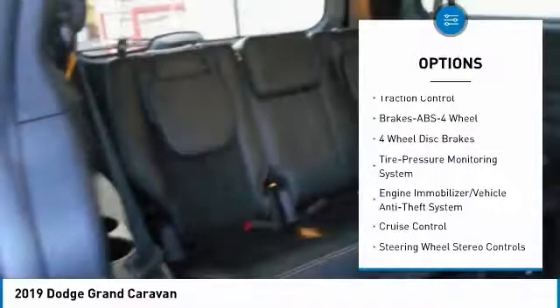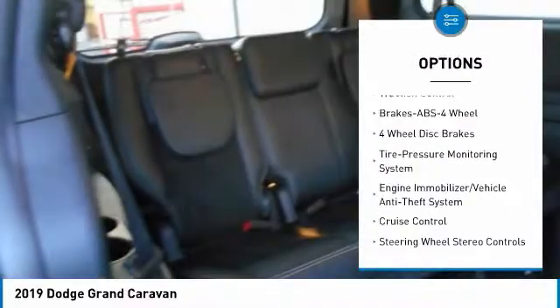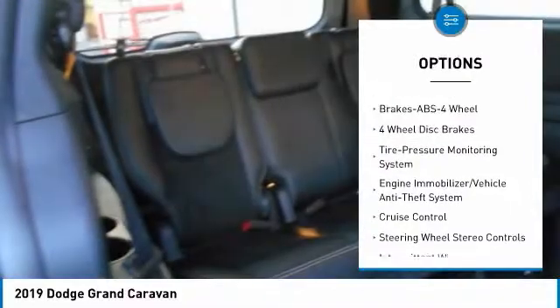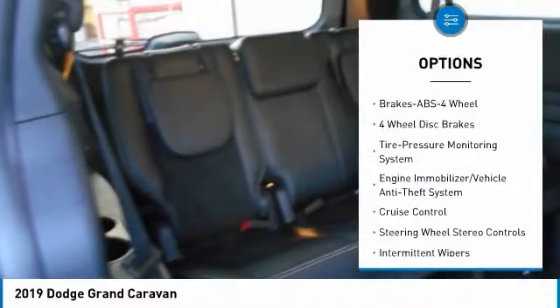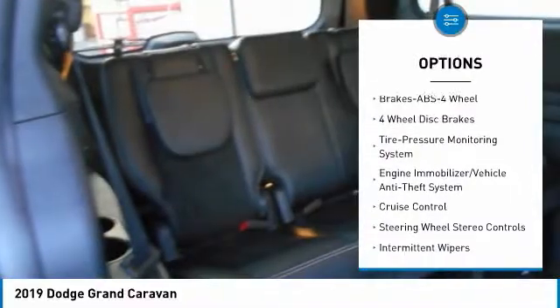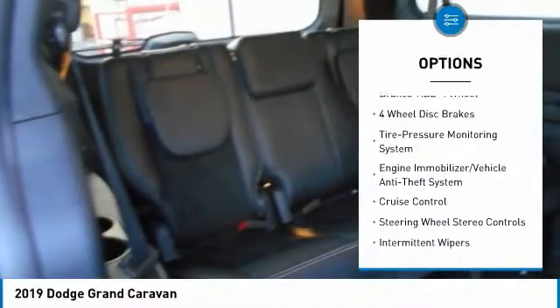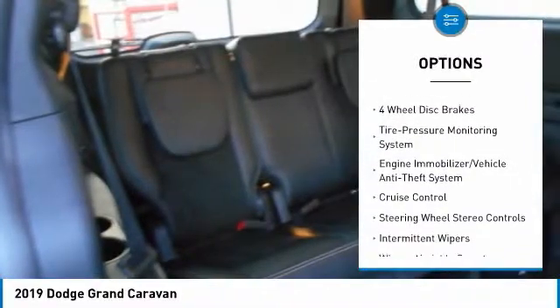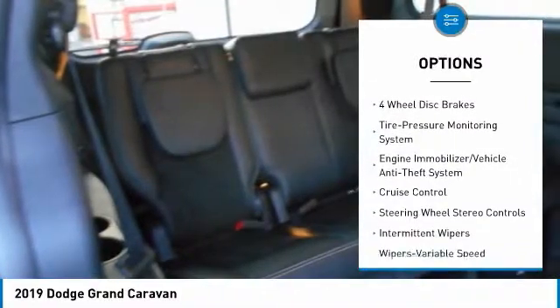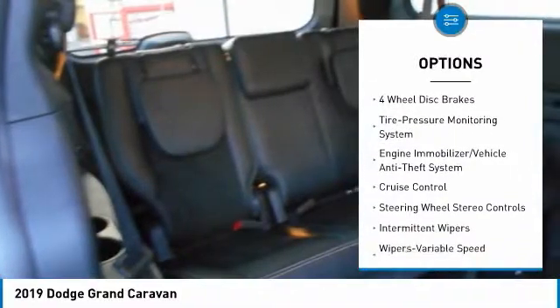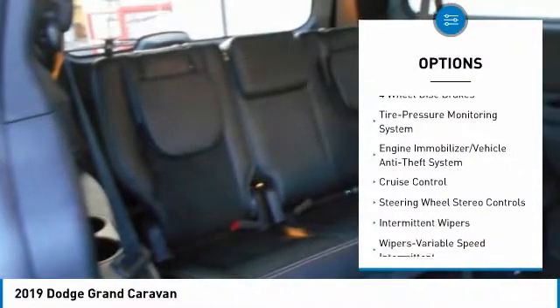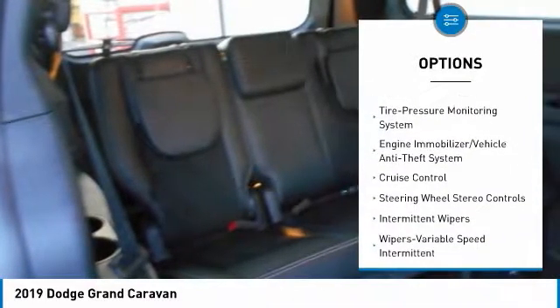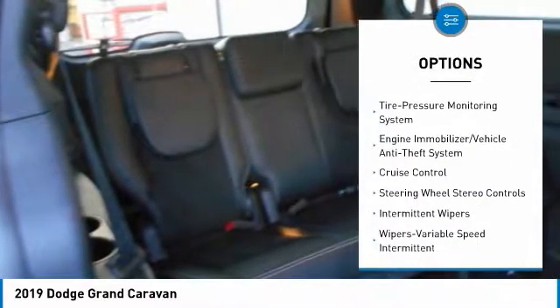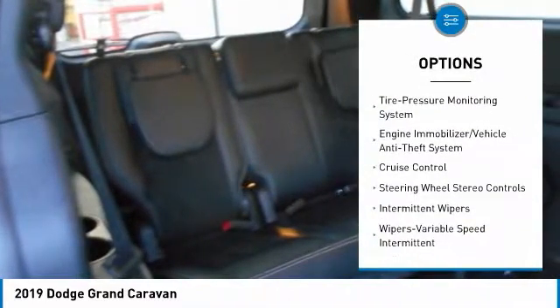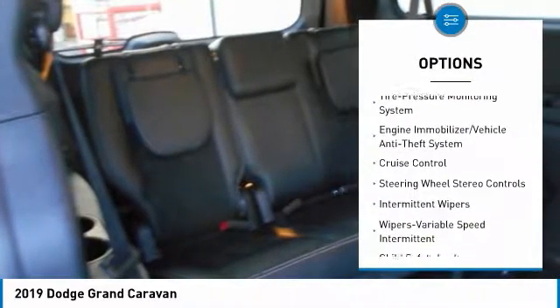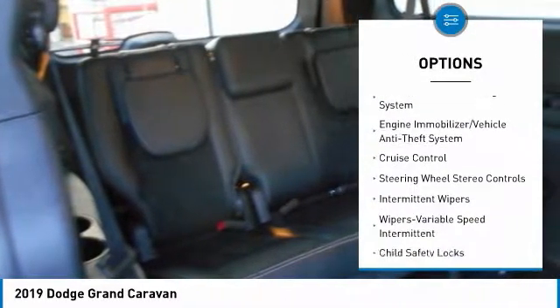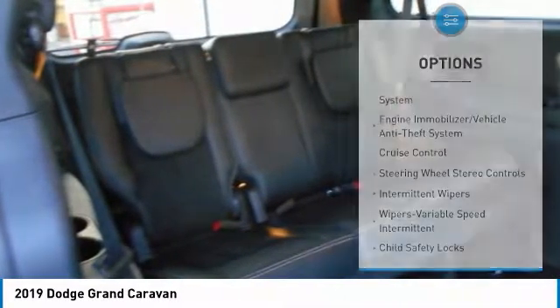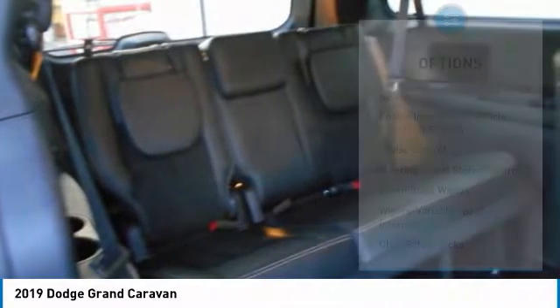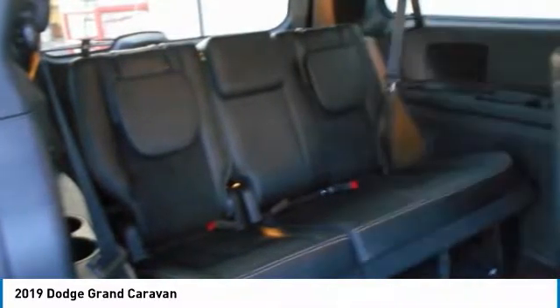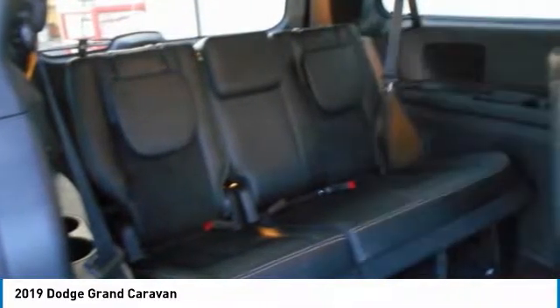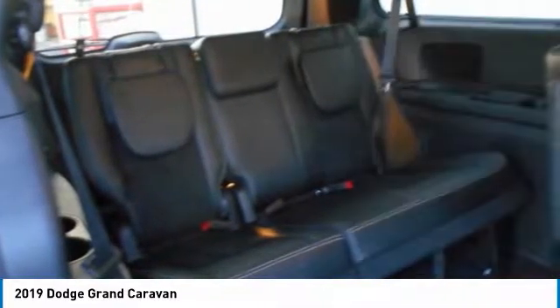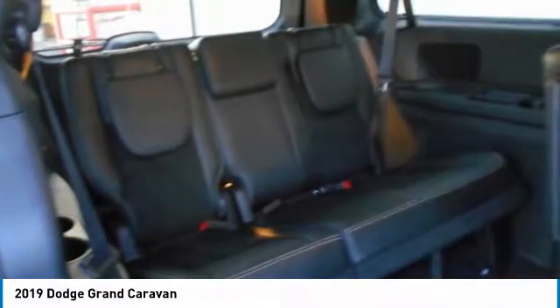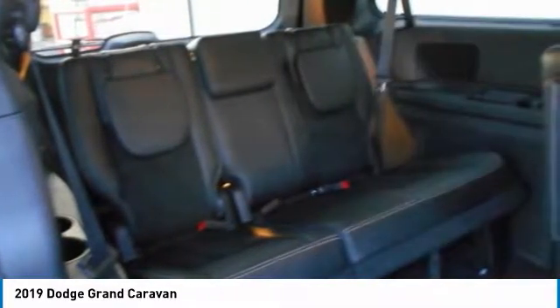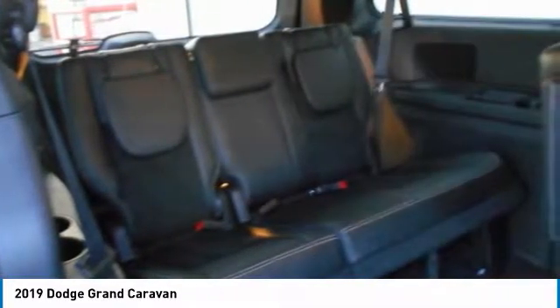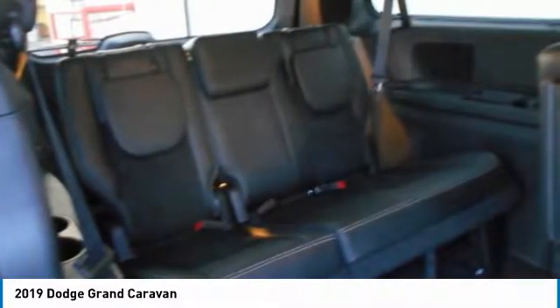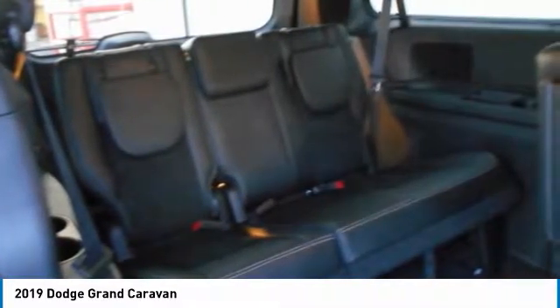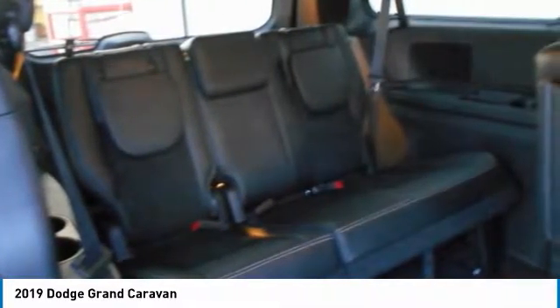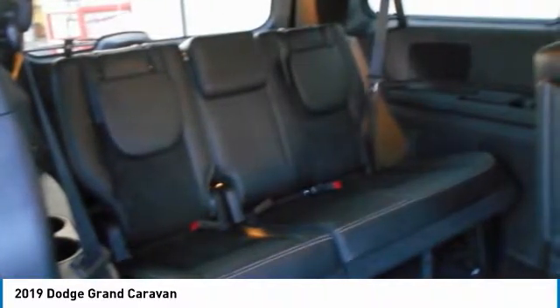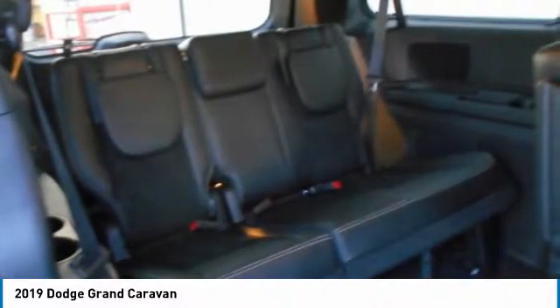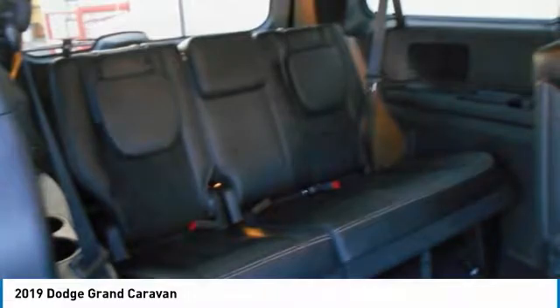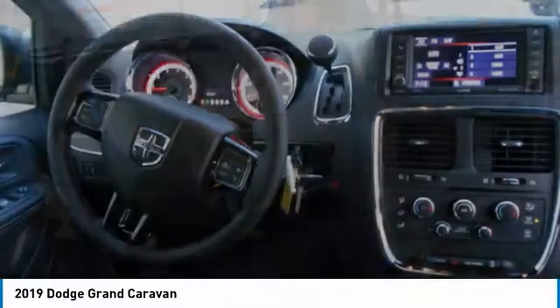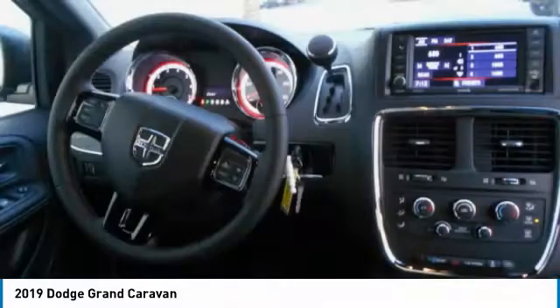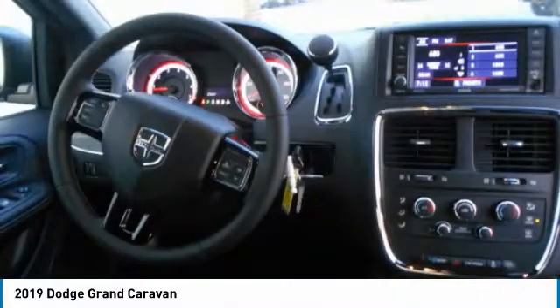floor mats, cruise control, aluminum wheels, rear defrost, climate control, multi-zone.